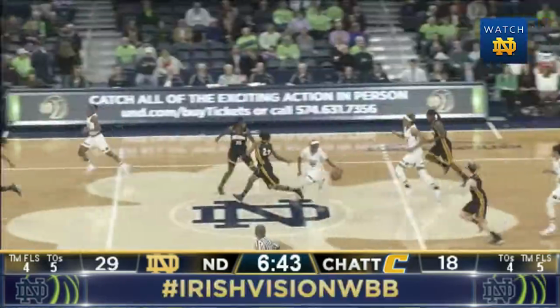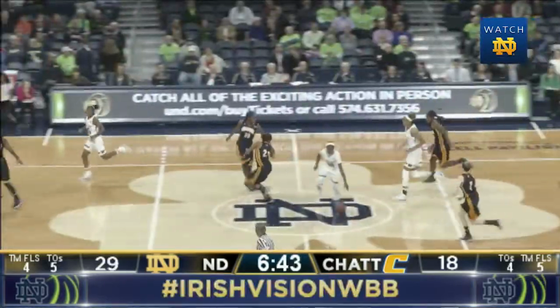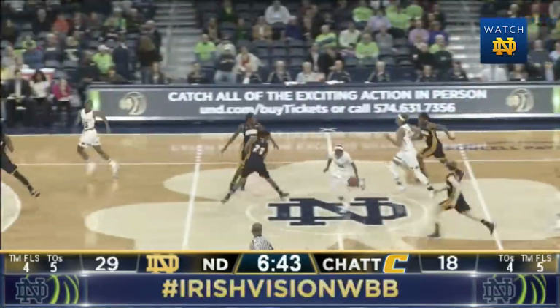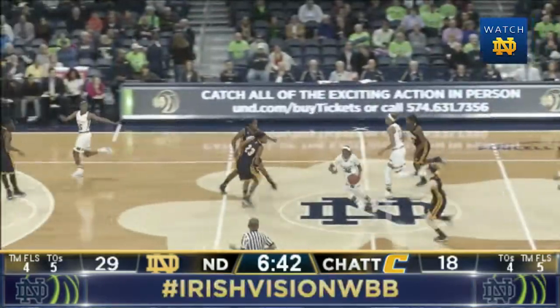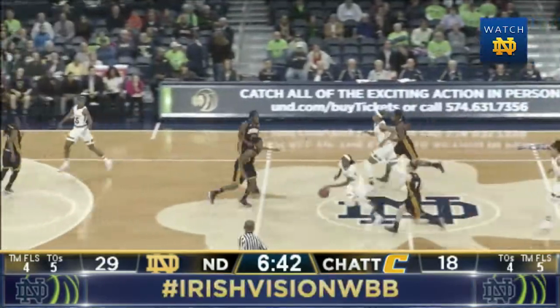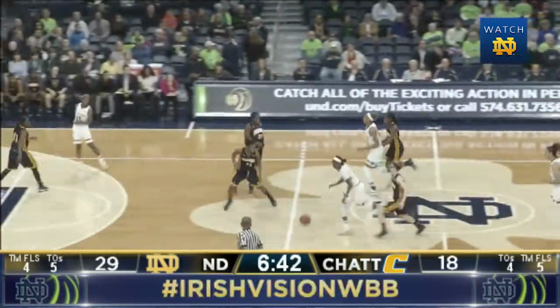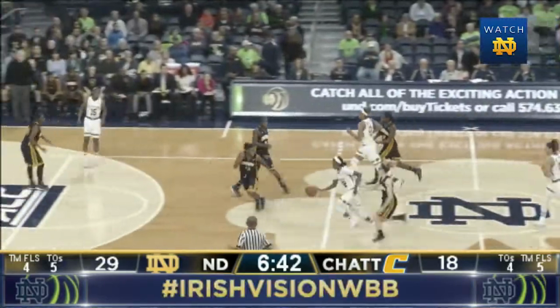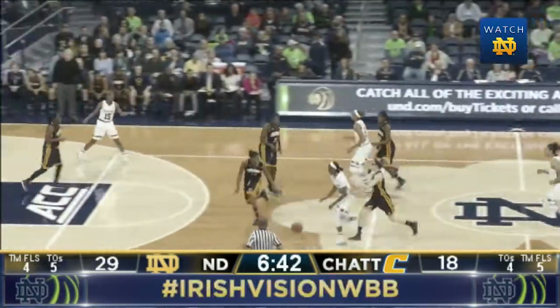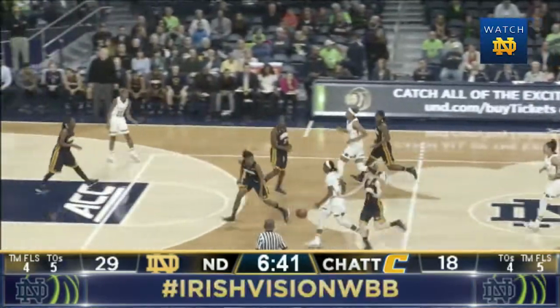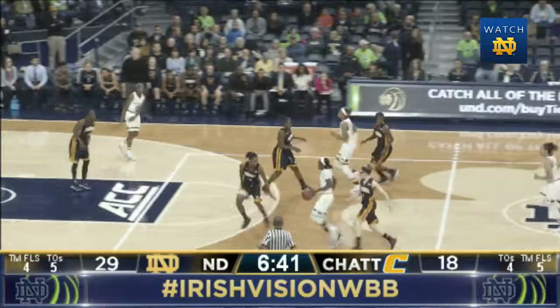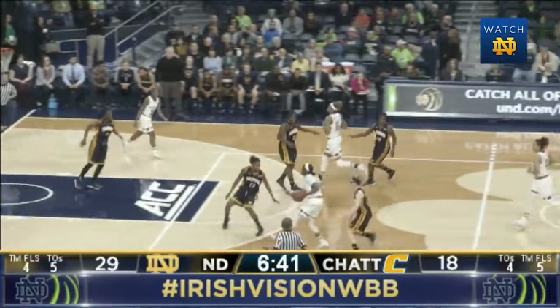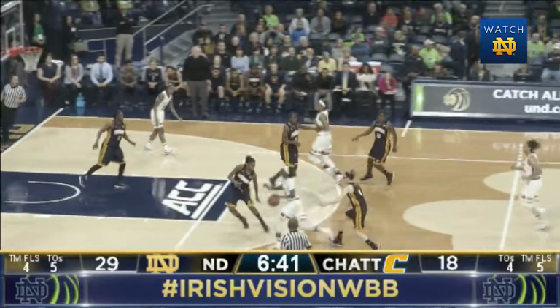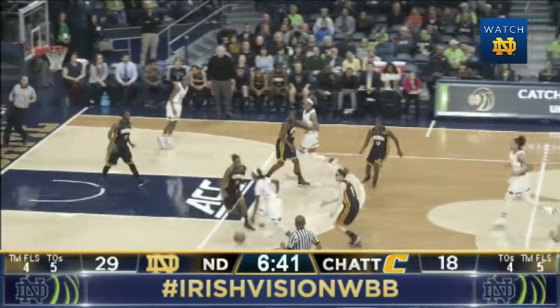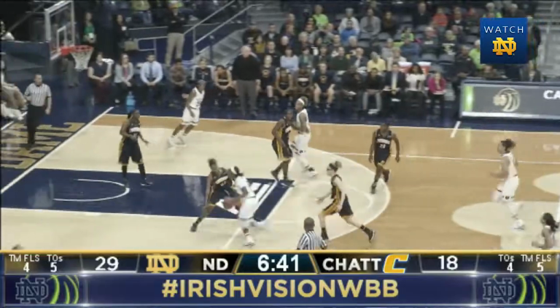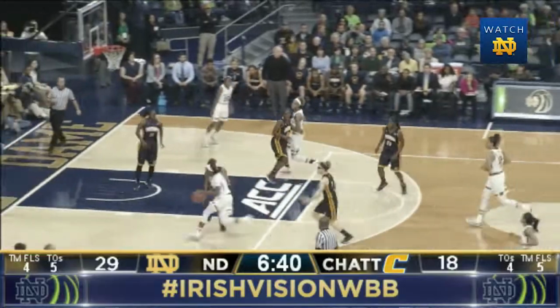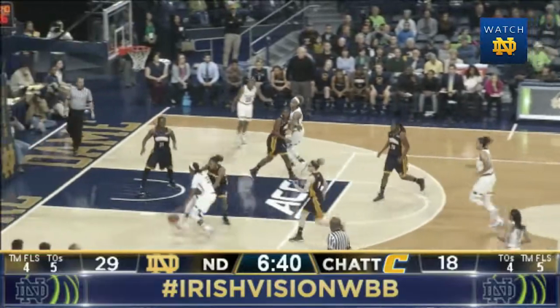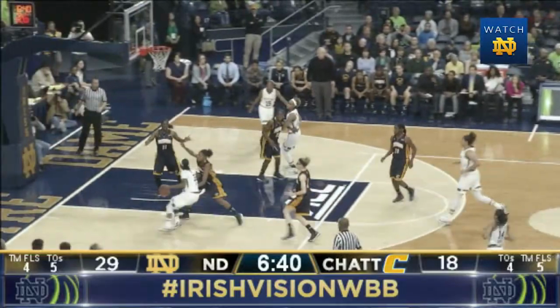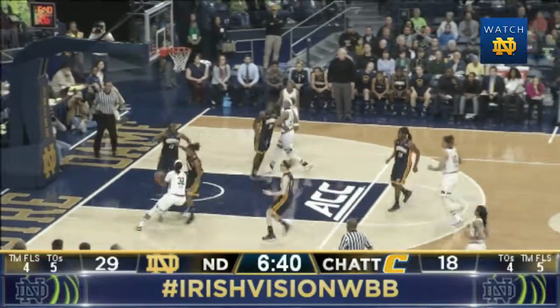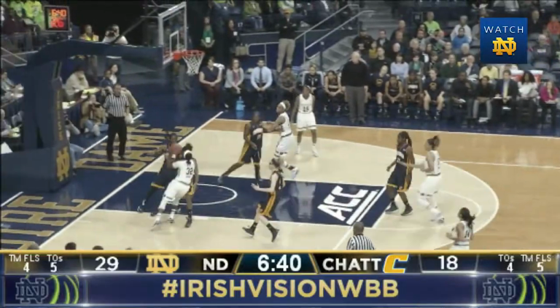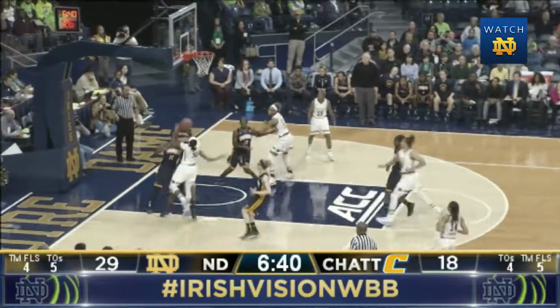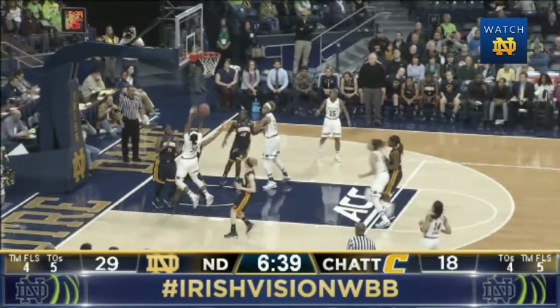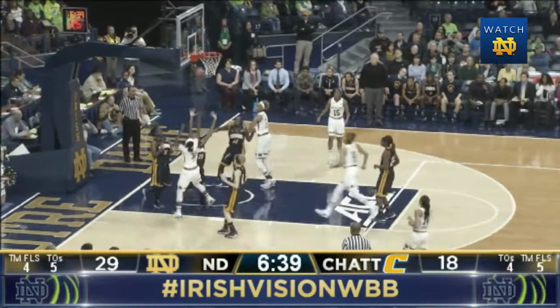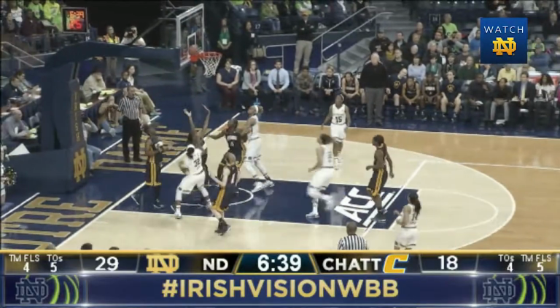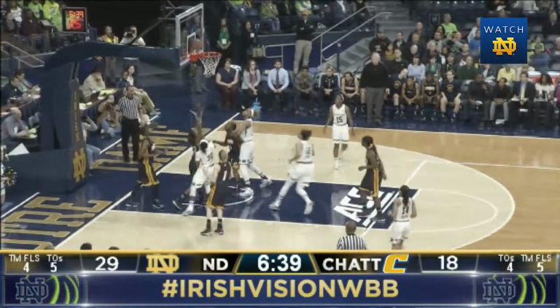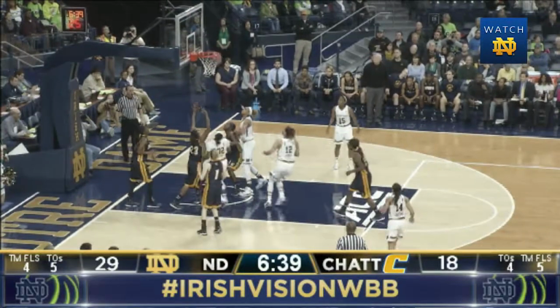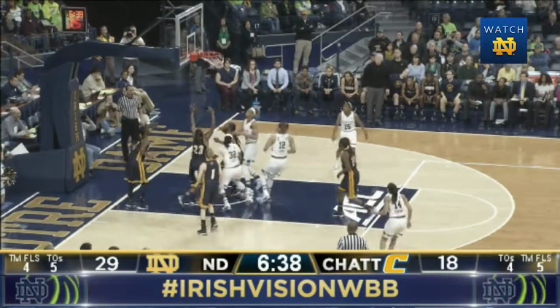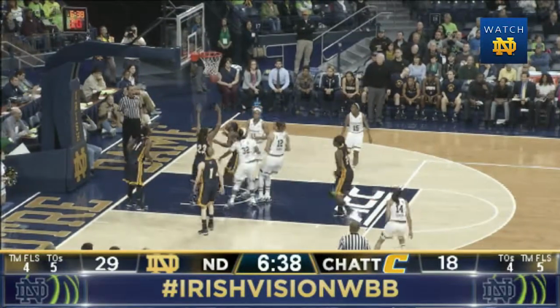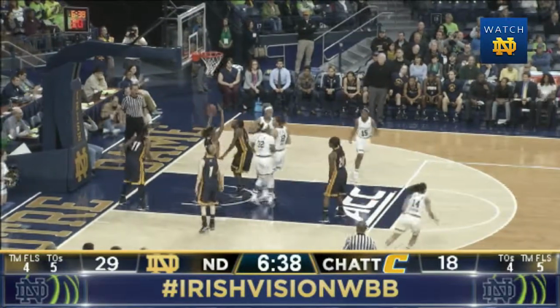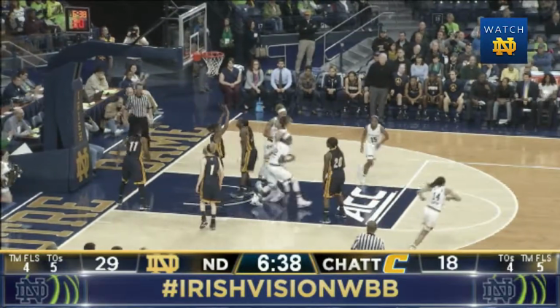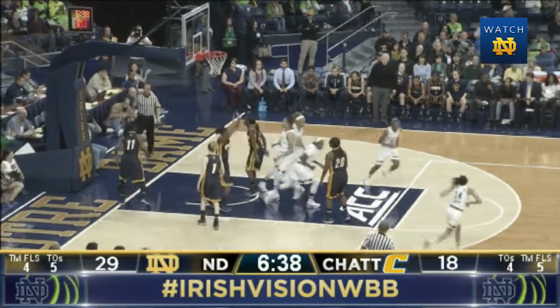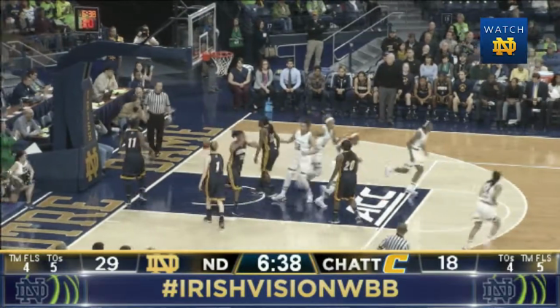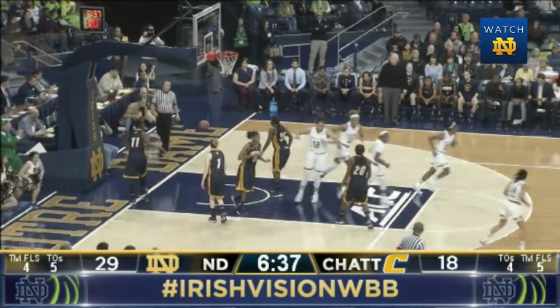Jewel Lloyd has the basketball. Two on three. Jewel gets all the way to the hoop, off the glass, spins it in.